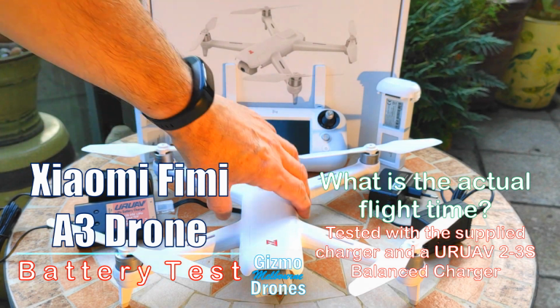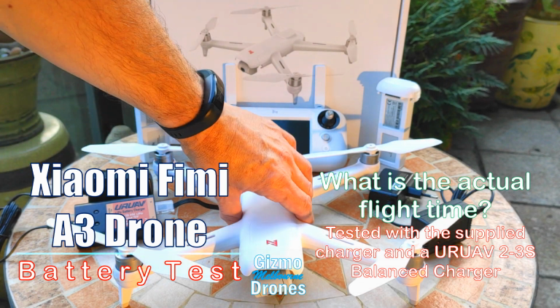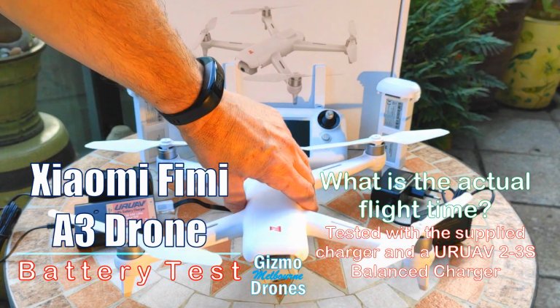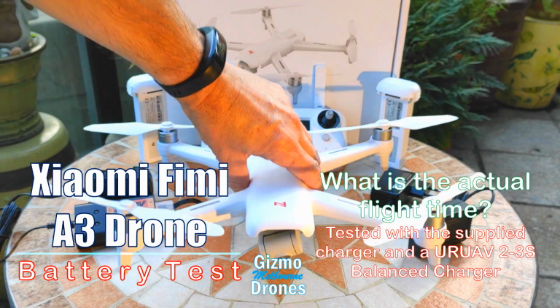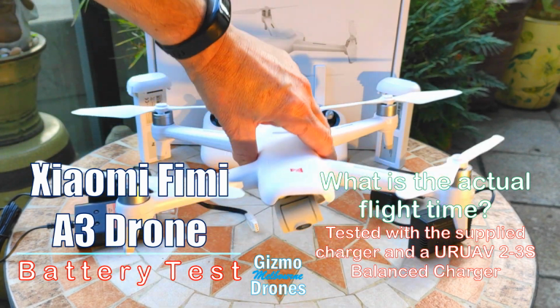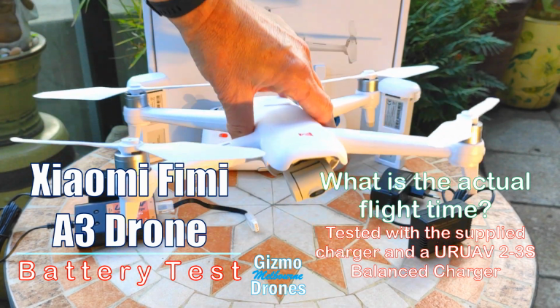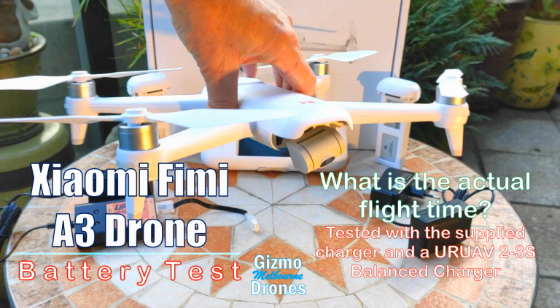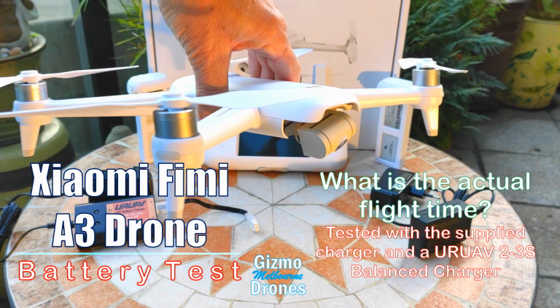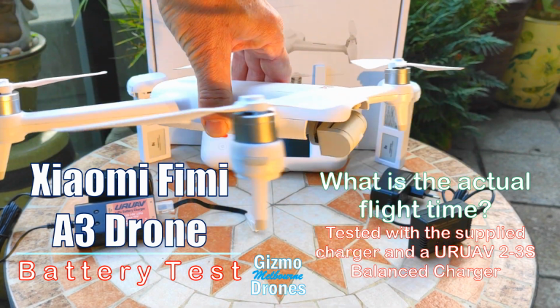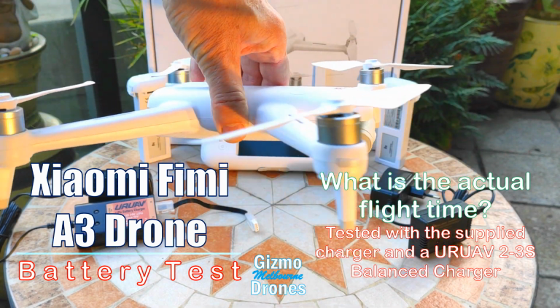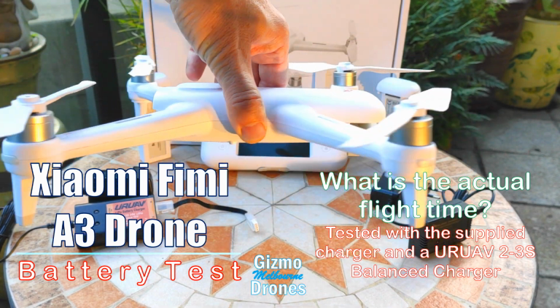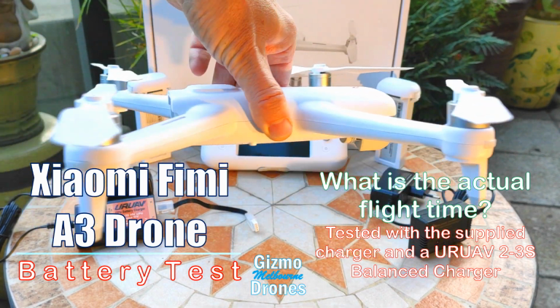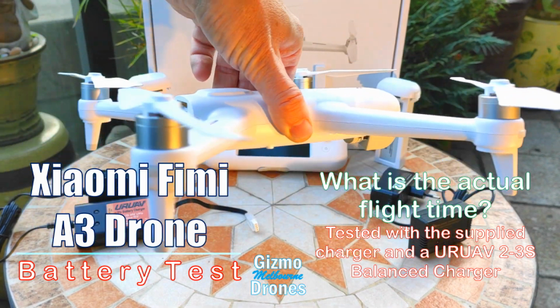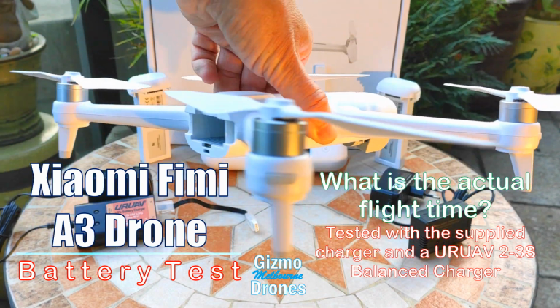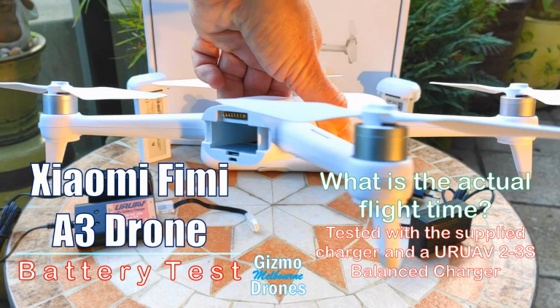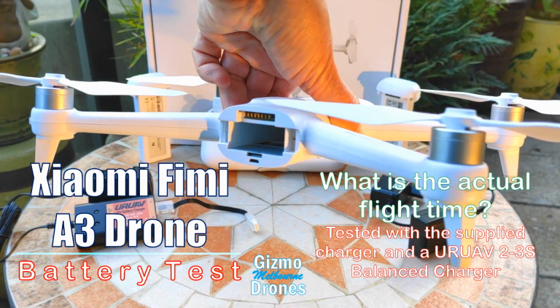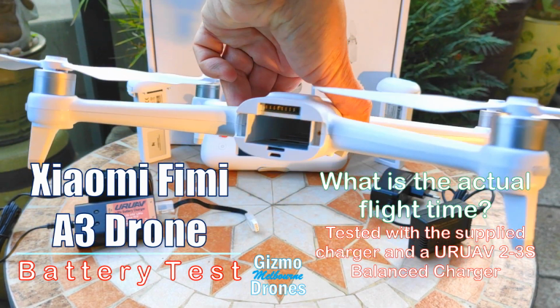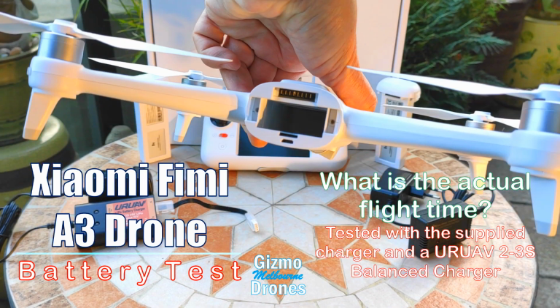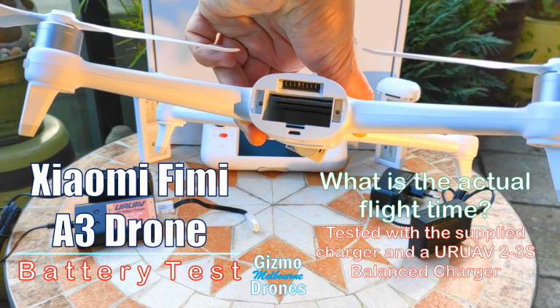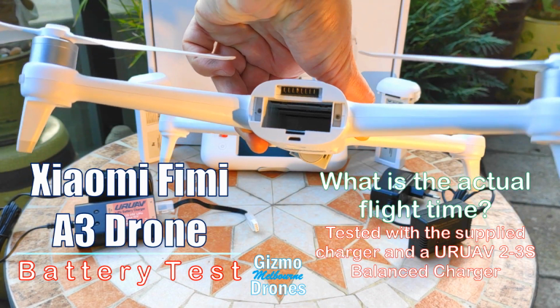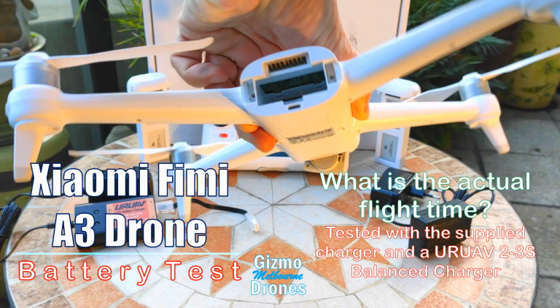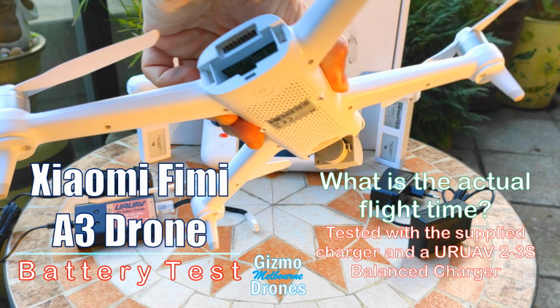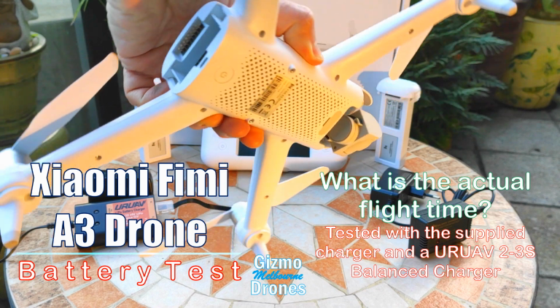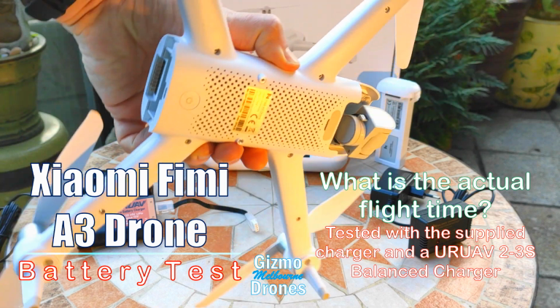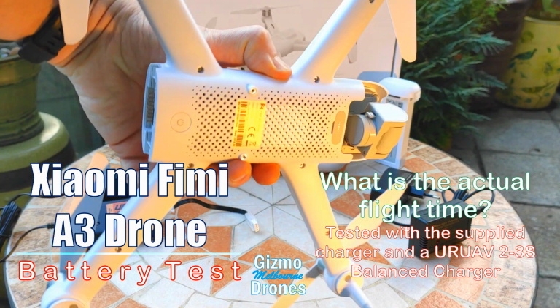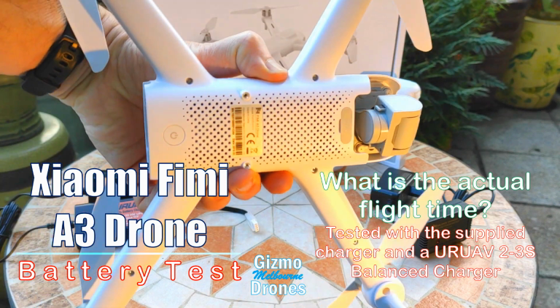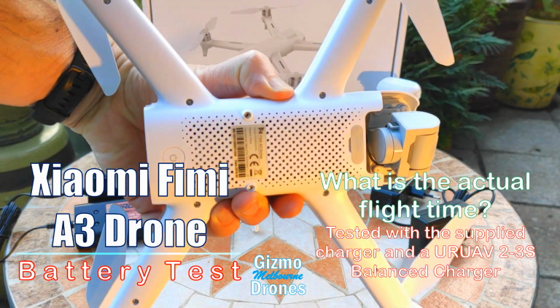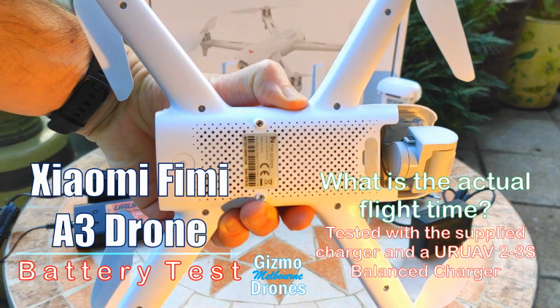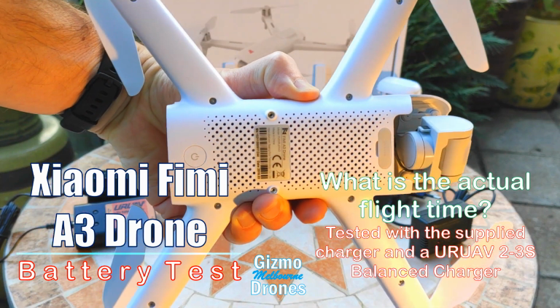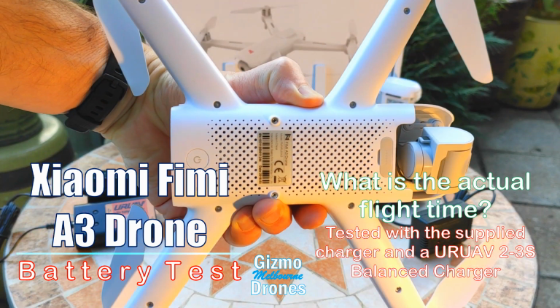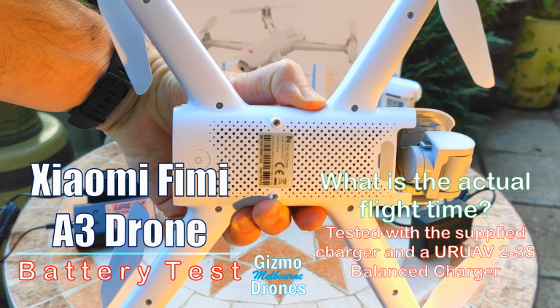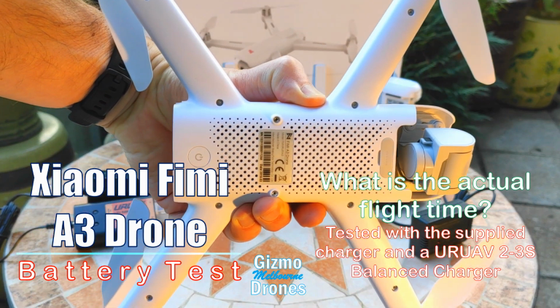Welcome. The Xiaomi Fimi A3 drone performed really well when I tested it a couple of weeks ago.